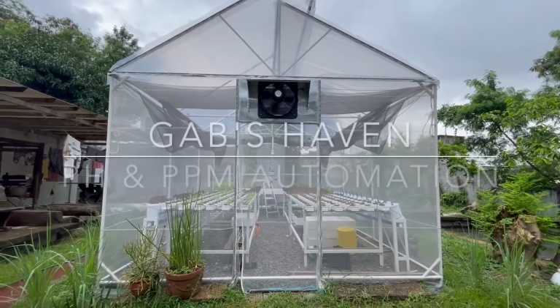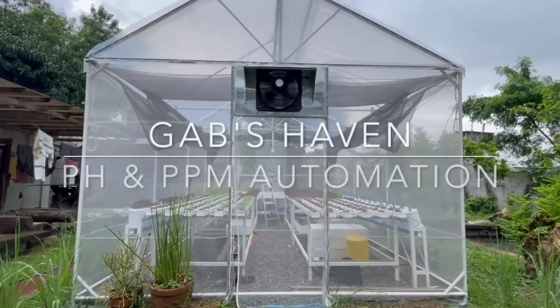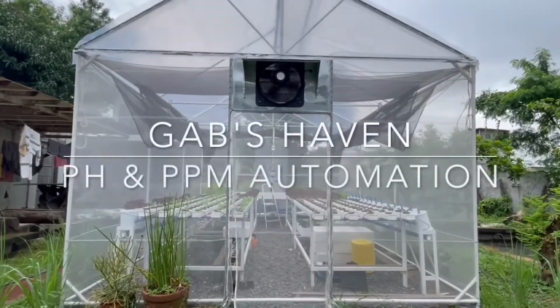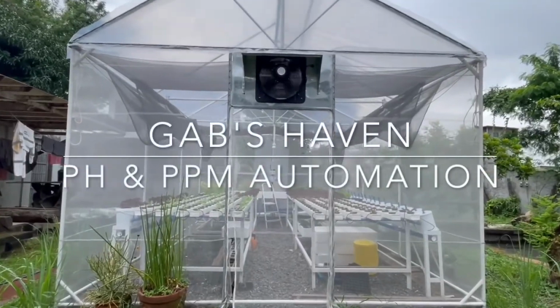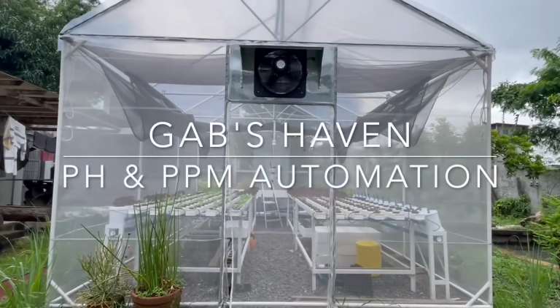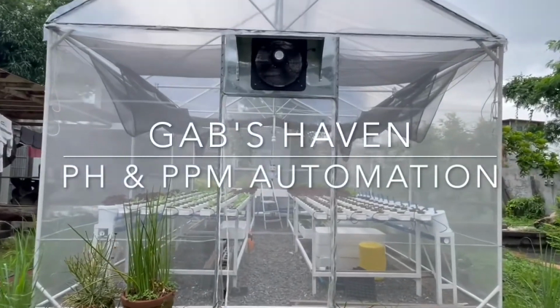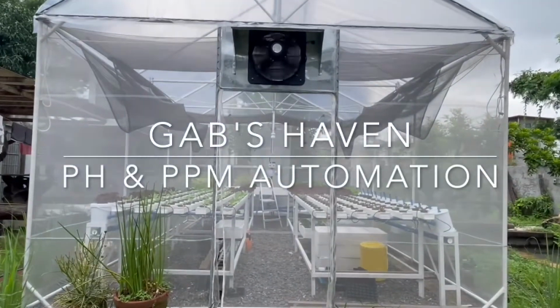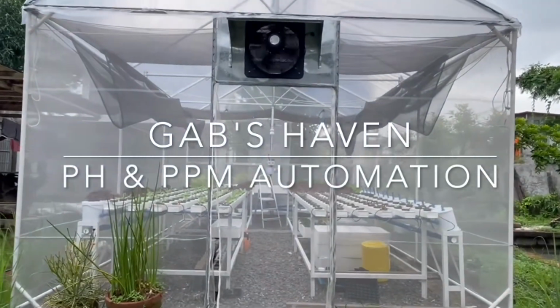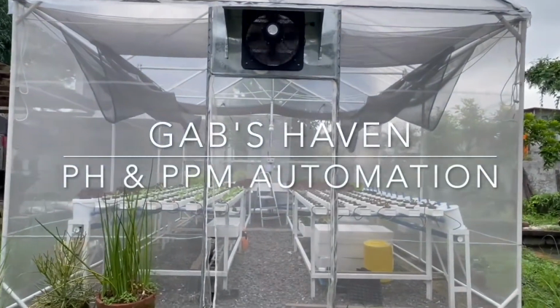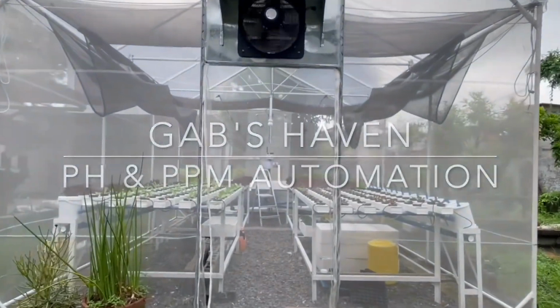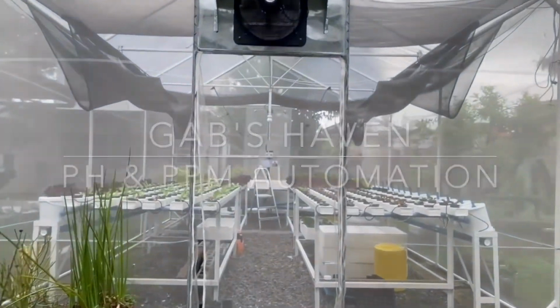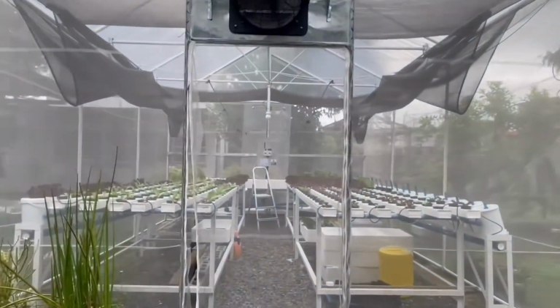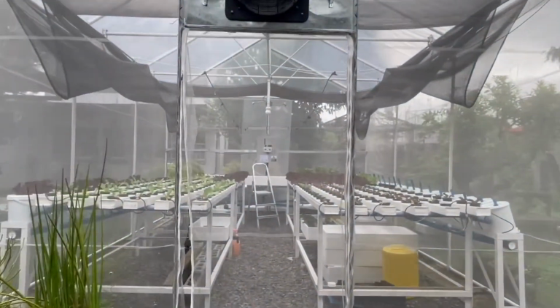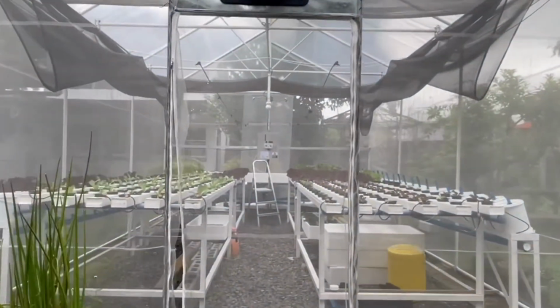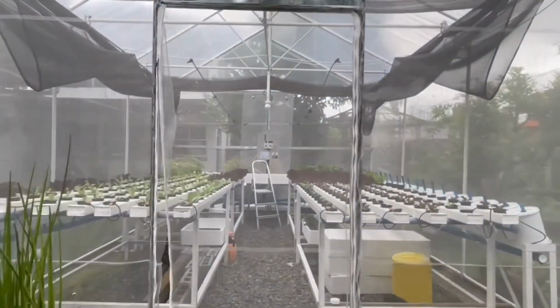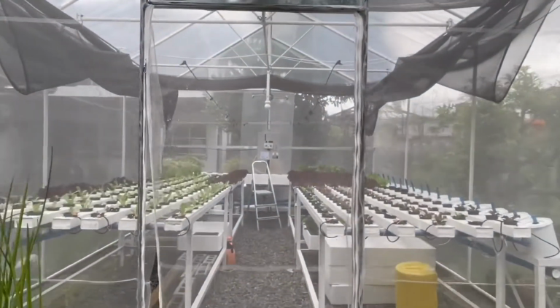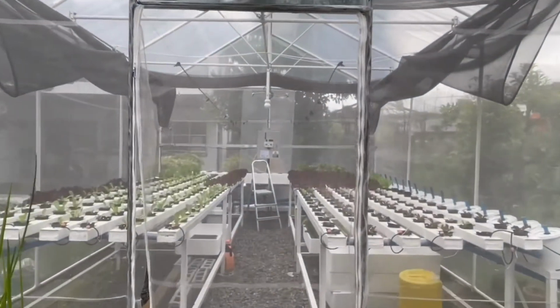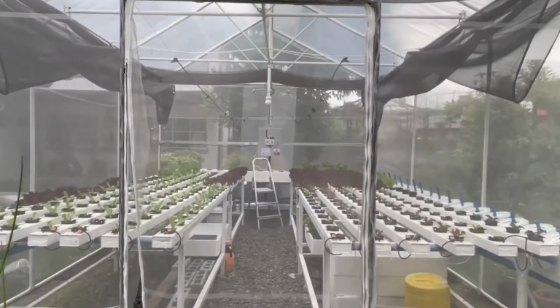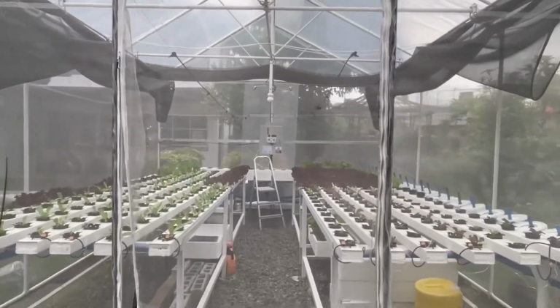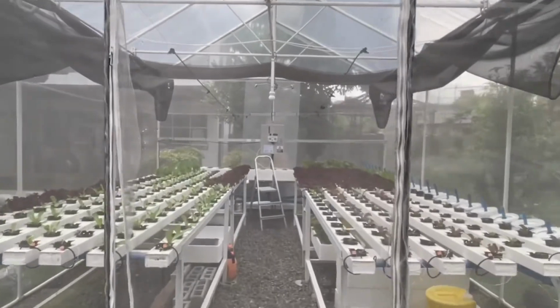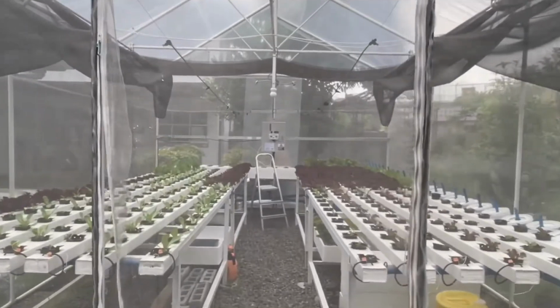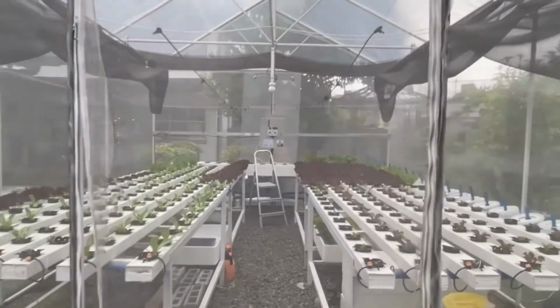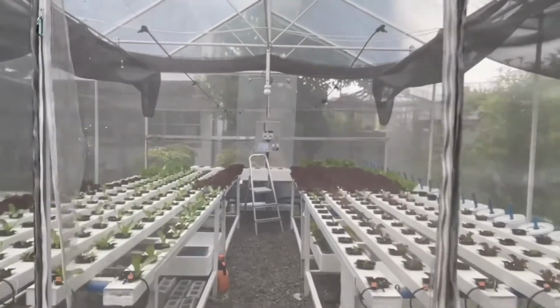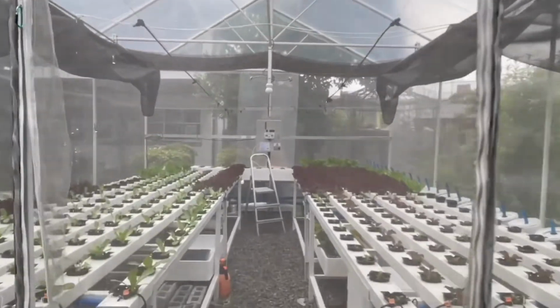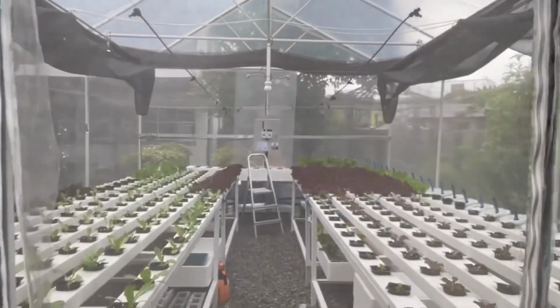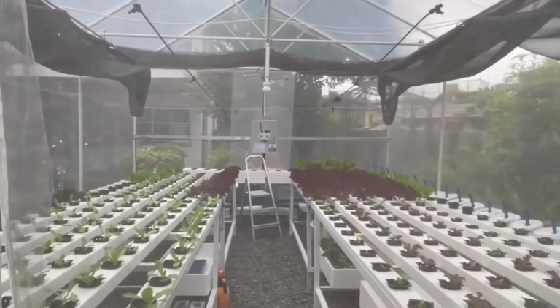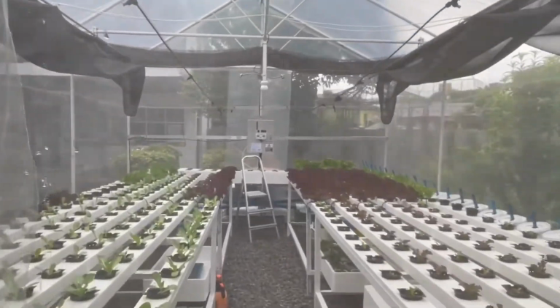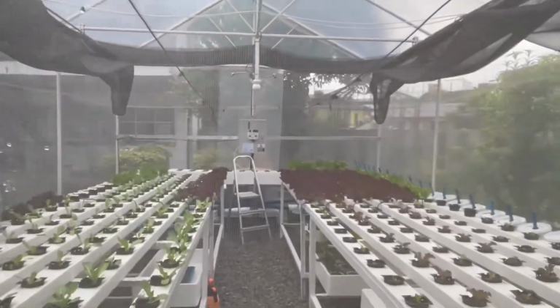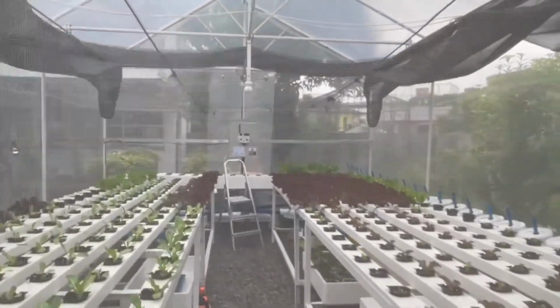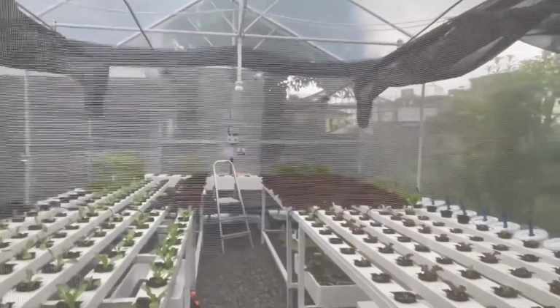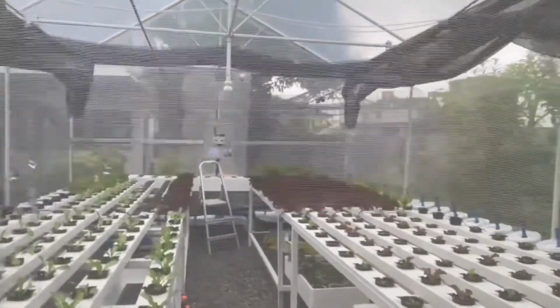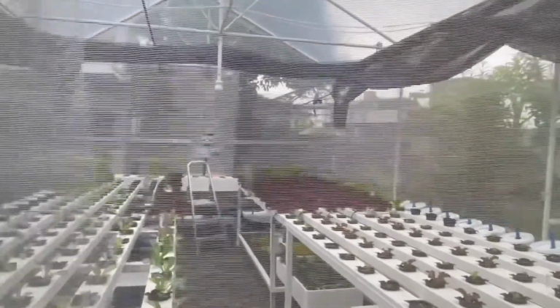Hello everyone and welcome to Gob's Haven. In this video, I will feature a Tuya Smart PH and Nutrient Controller.